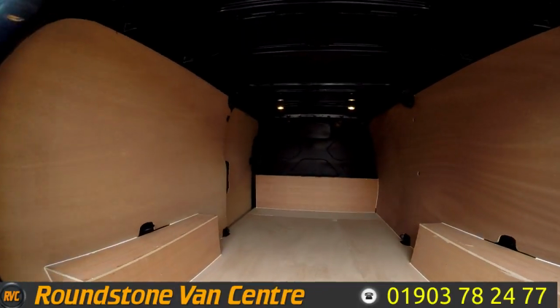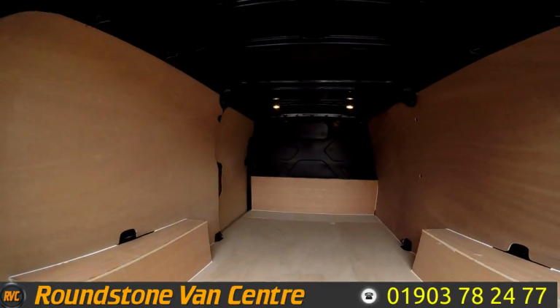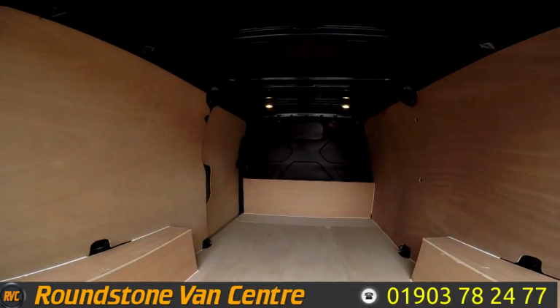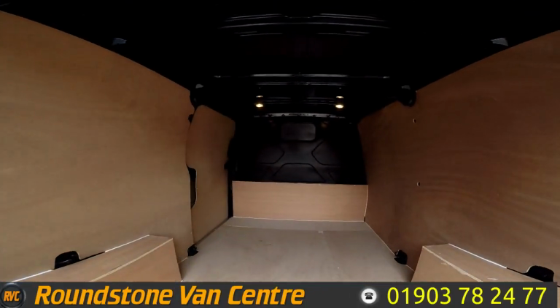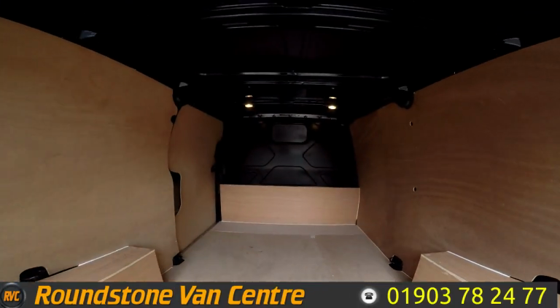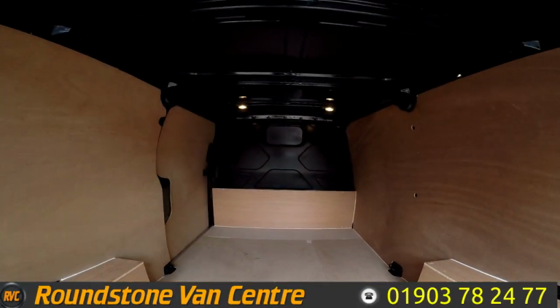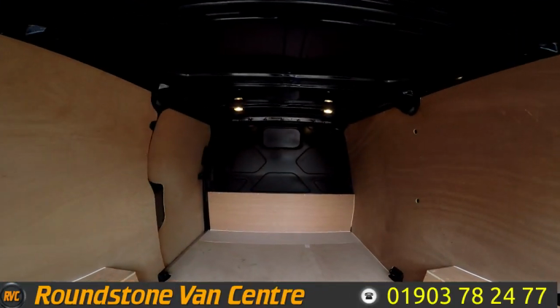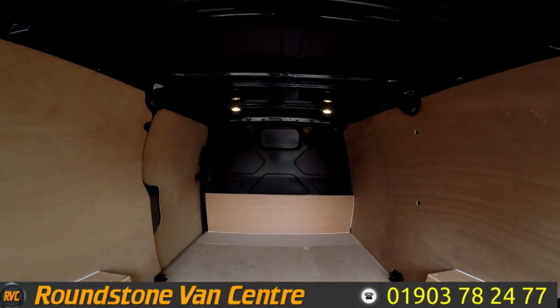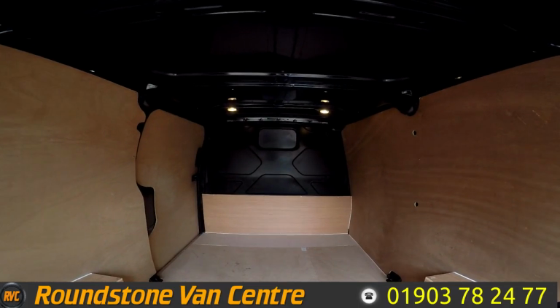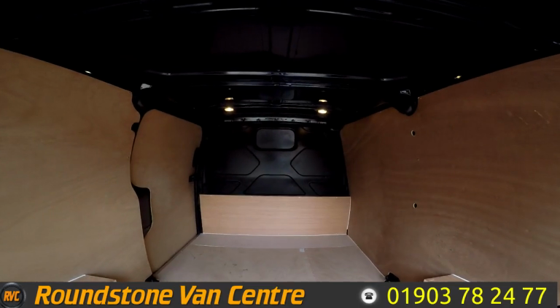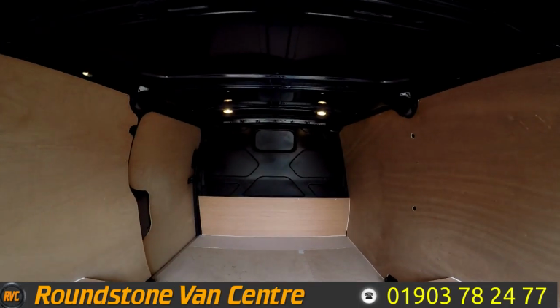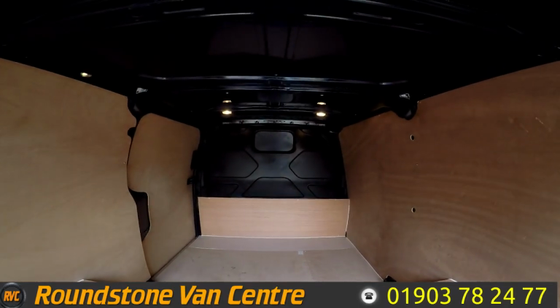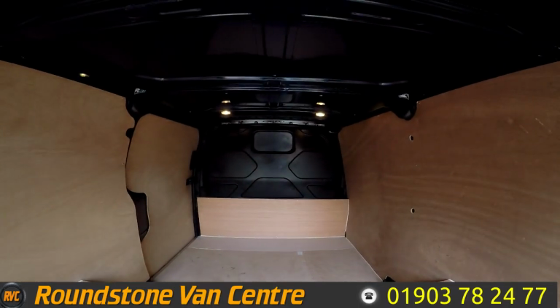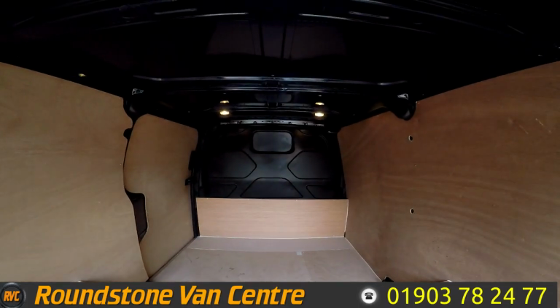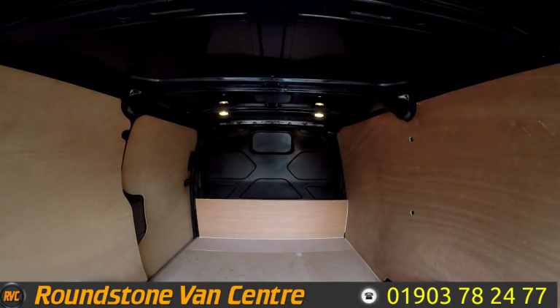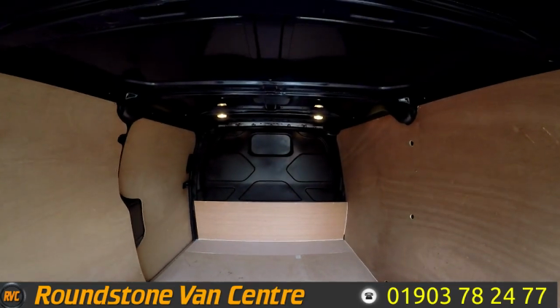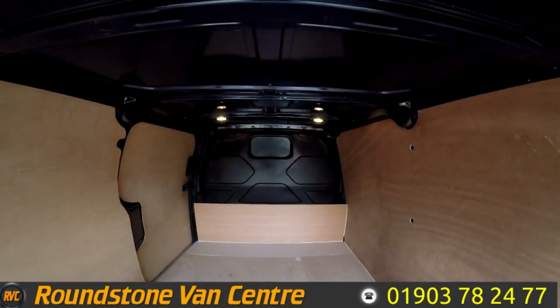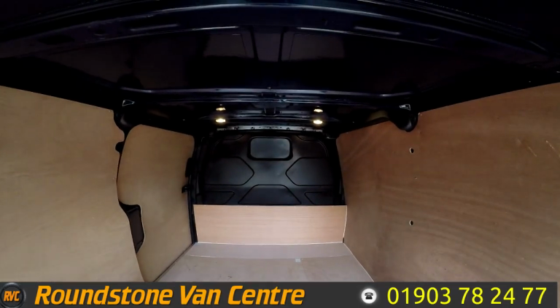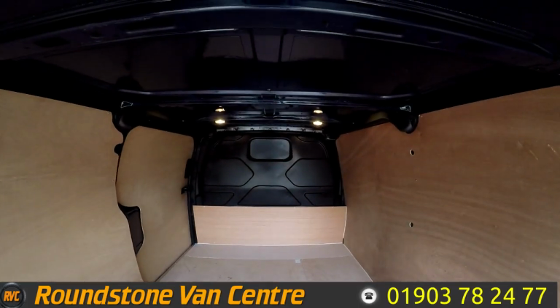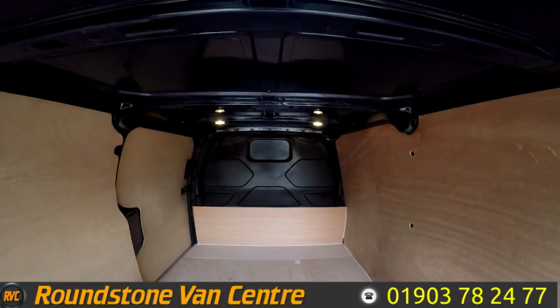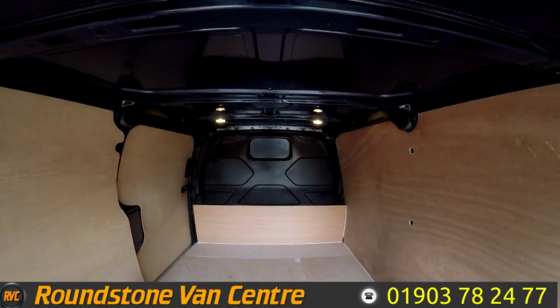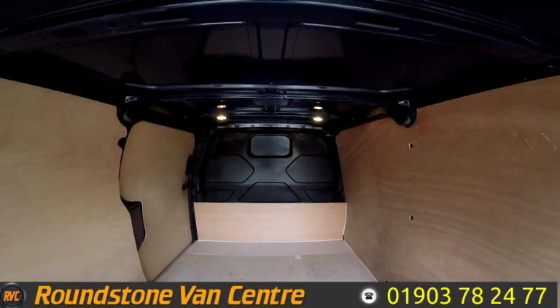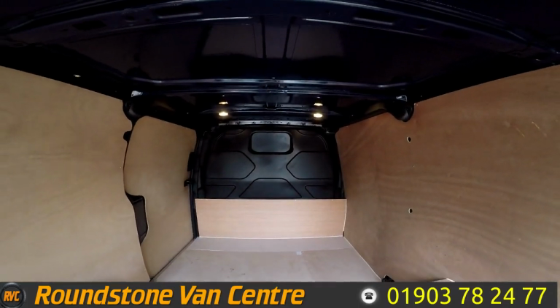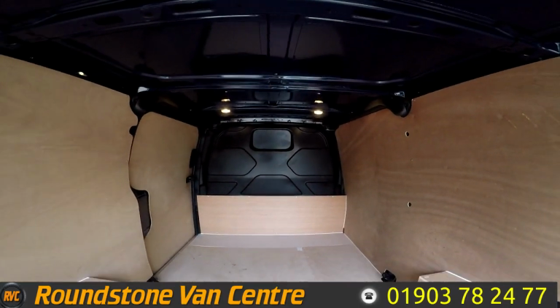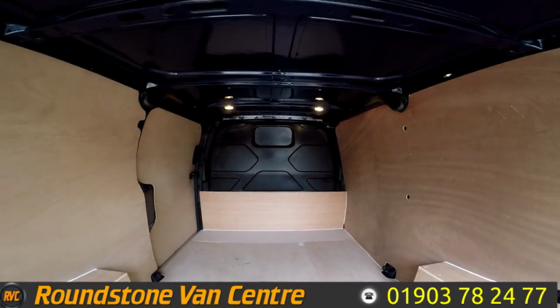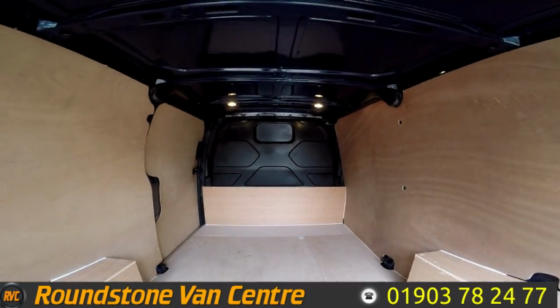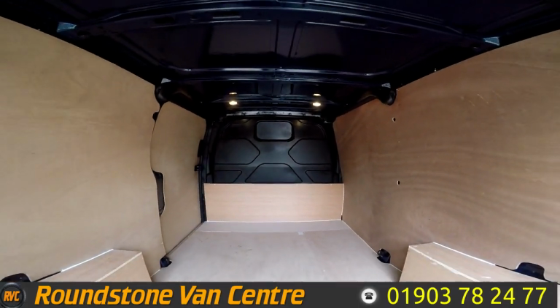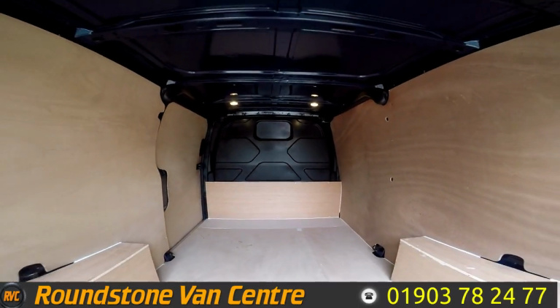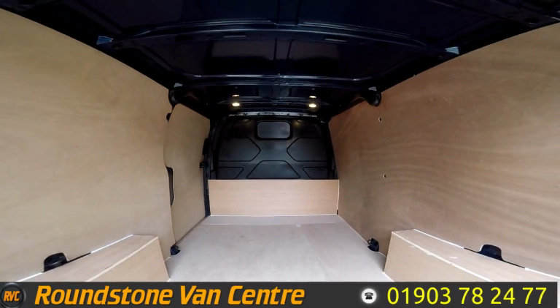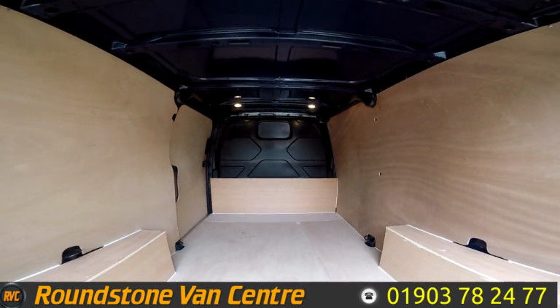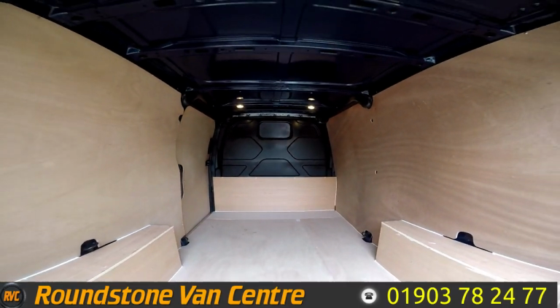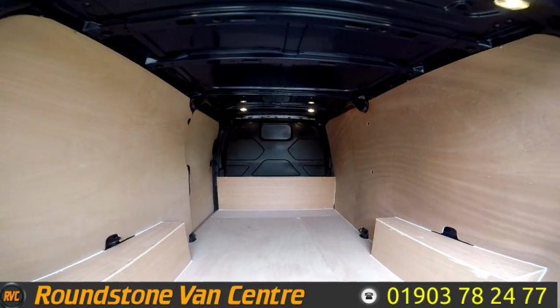Showing you into the rear cargo area, you can see it has a full height factory metal bulkhead and it has been newly ply lined by ourselves.